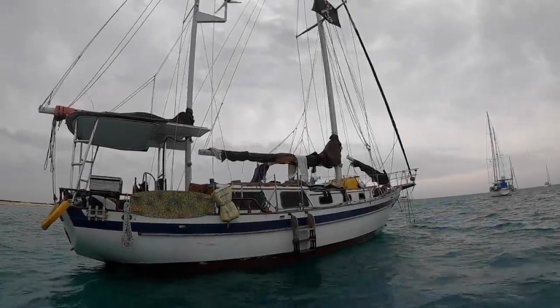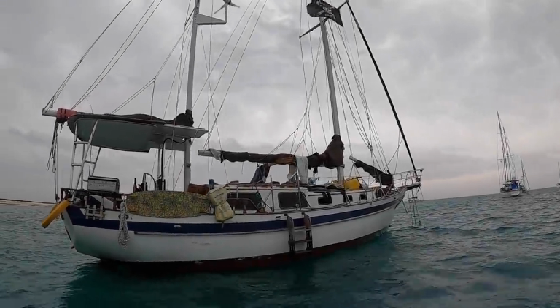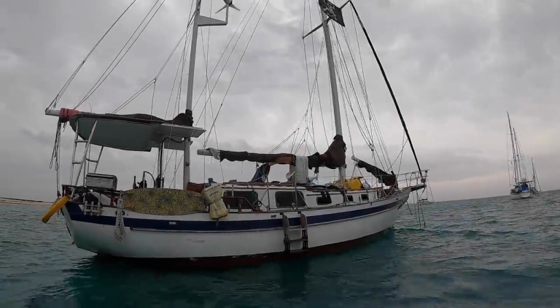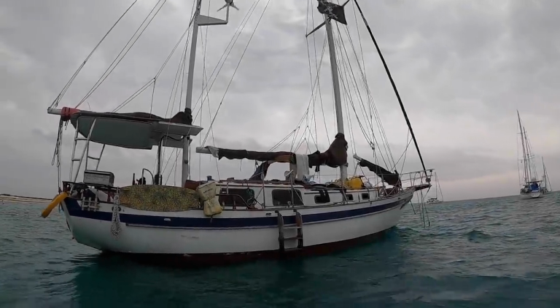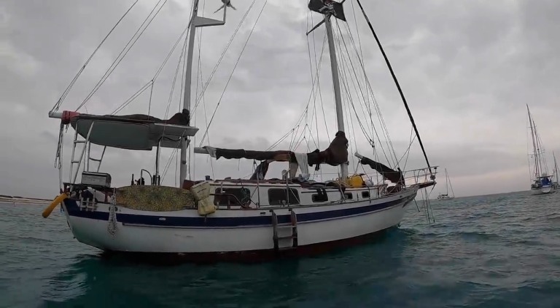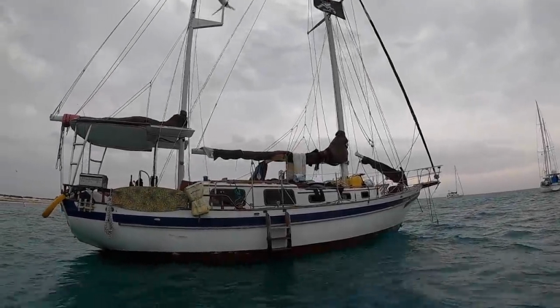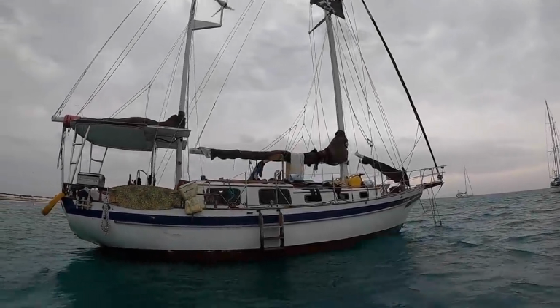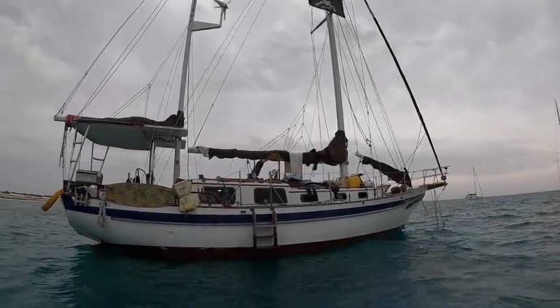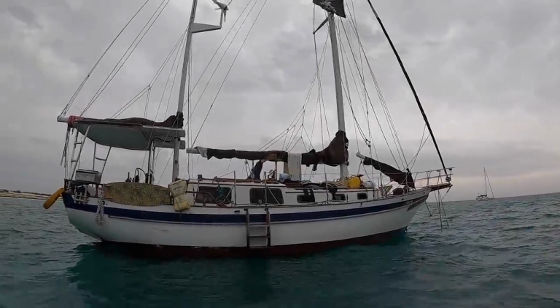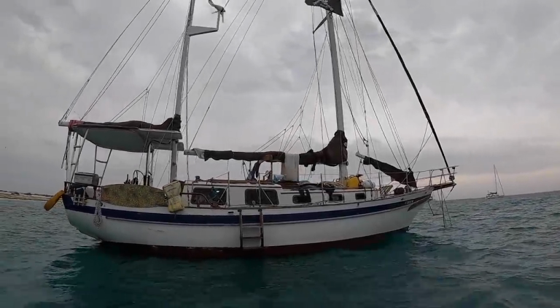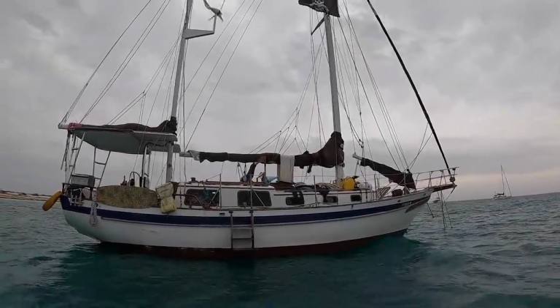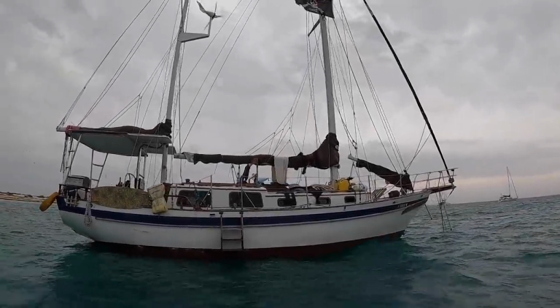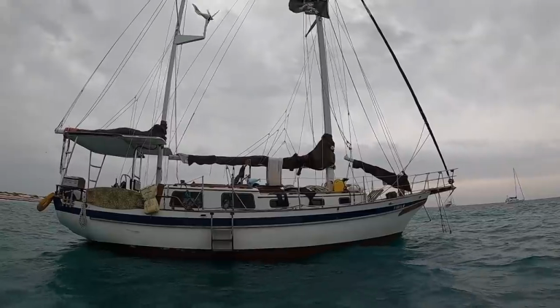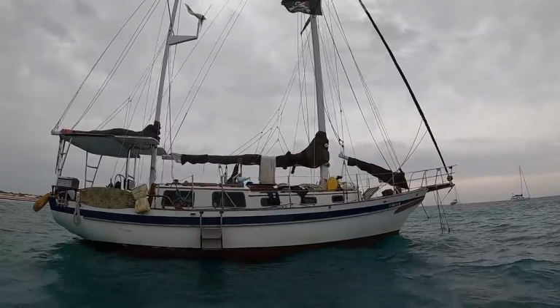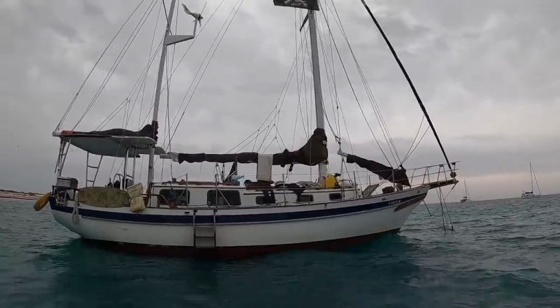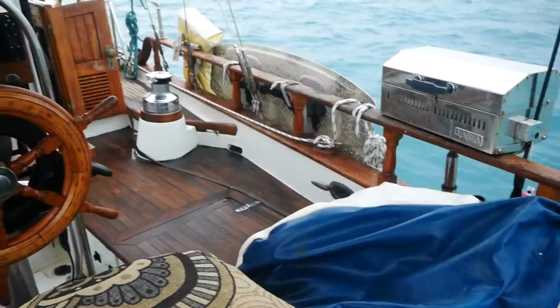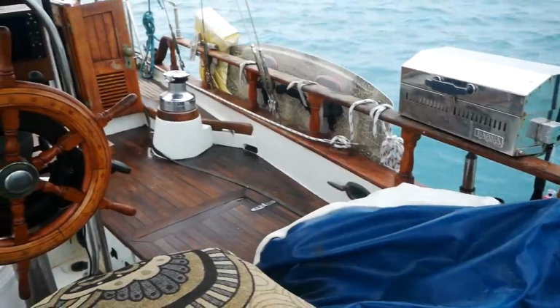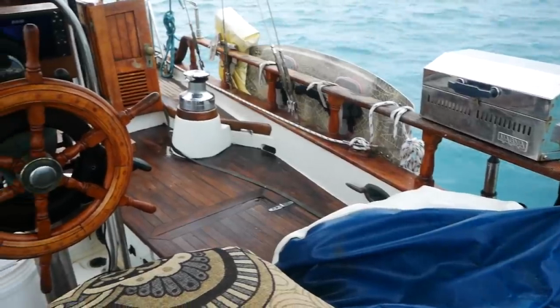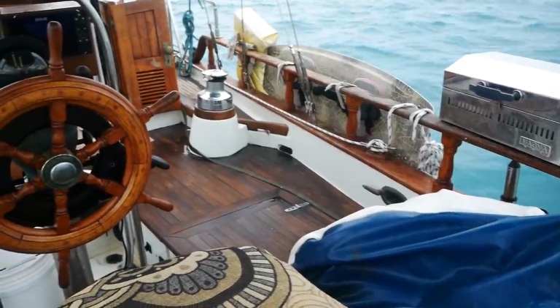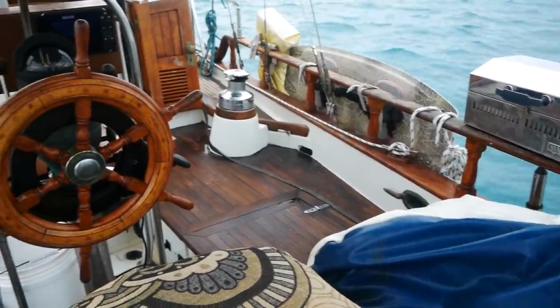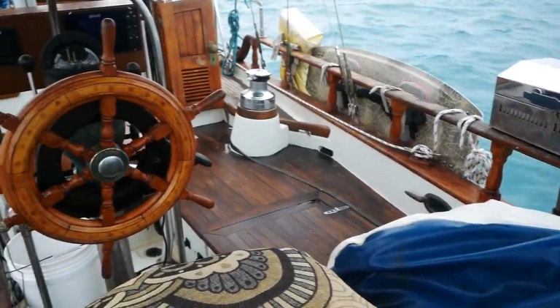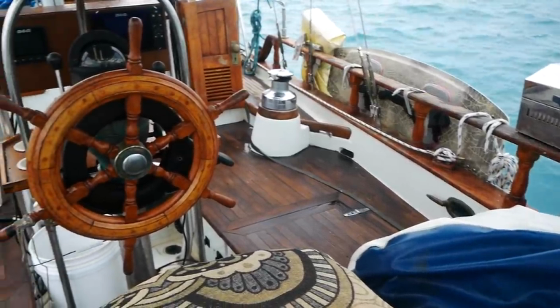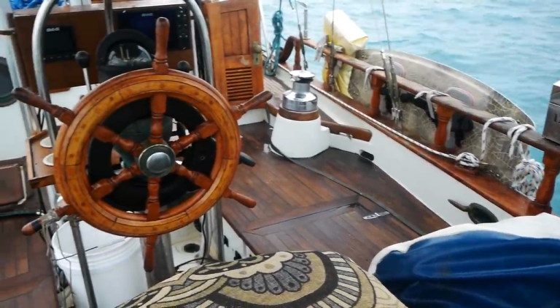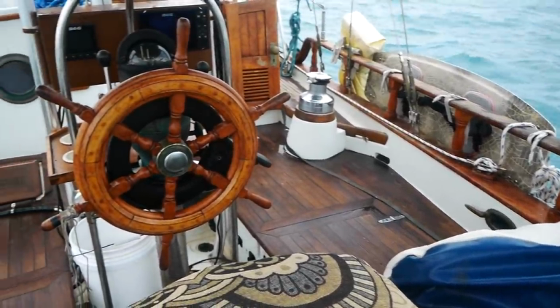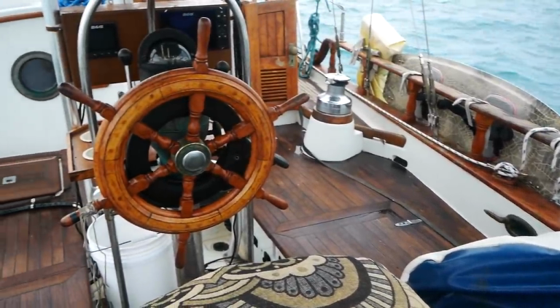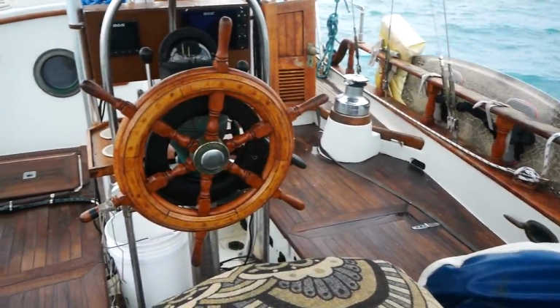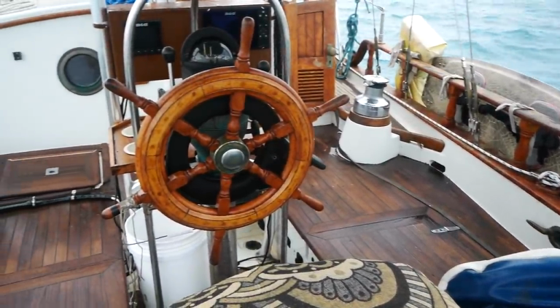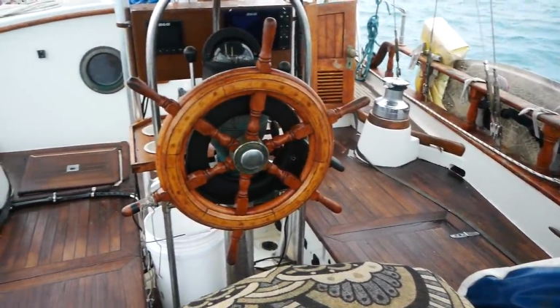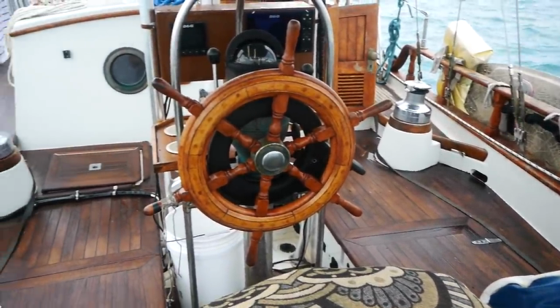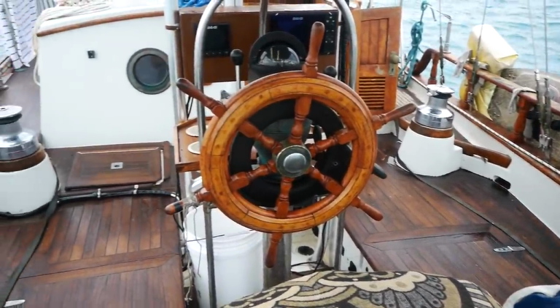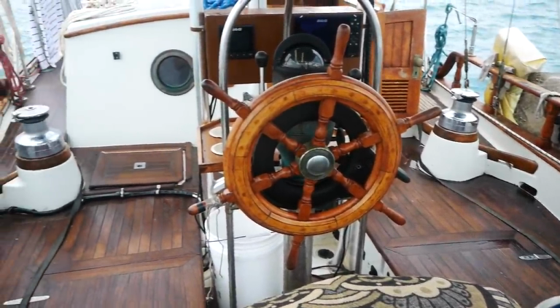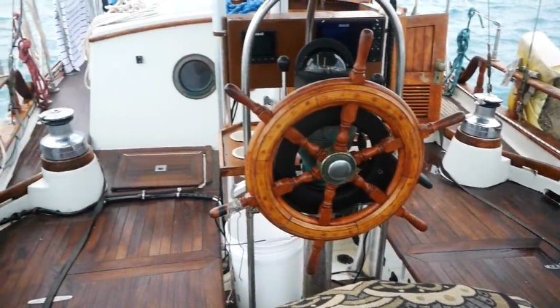Hey guys, this week's episode is going to be a little bit different. I'll be taking you along with me for a tour of a couple of young cruisers' home on the water.